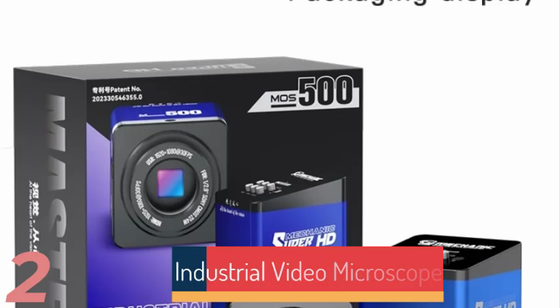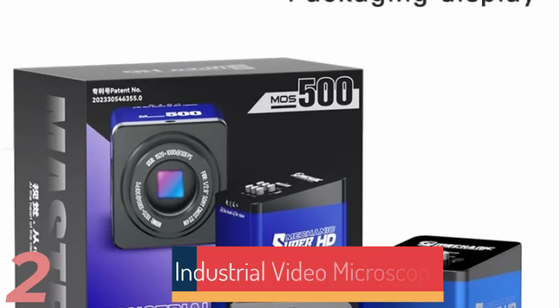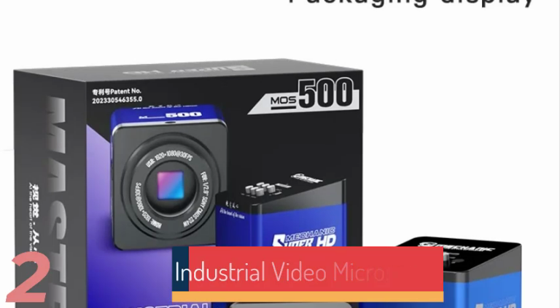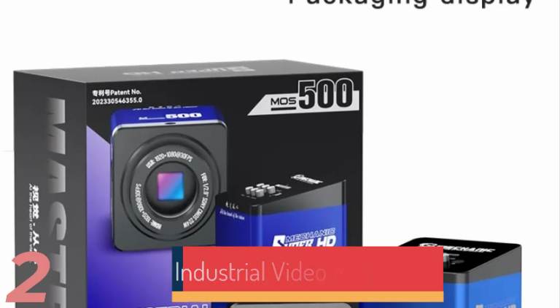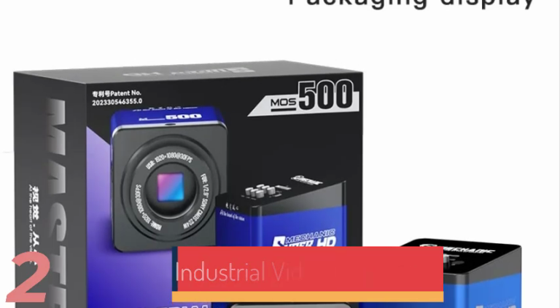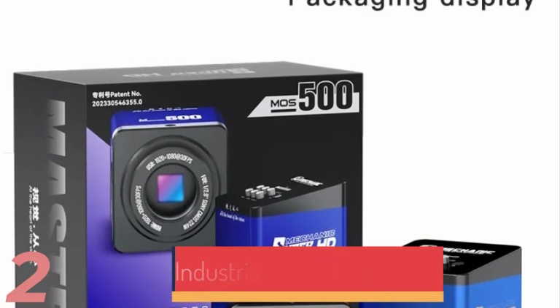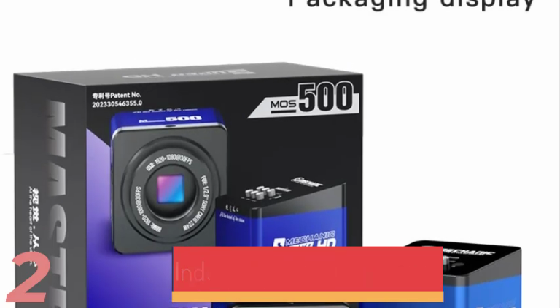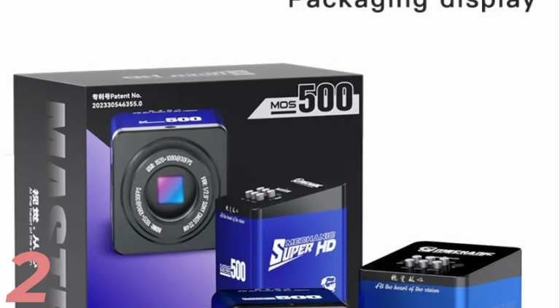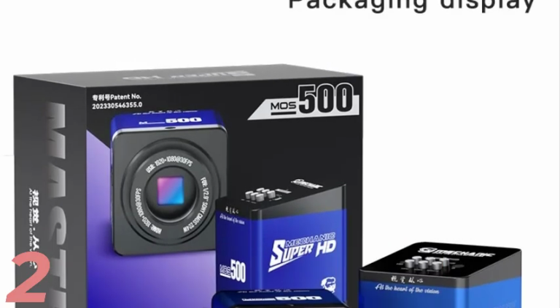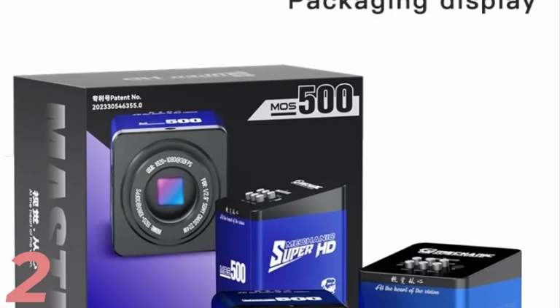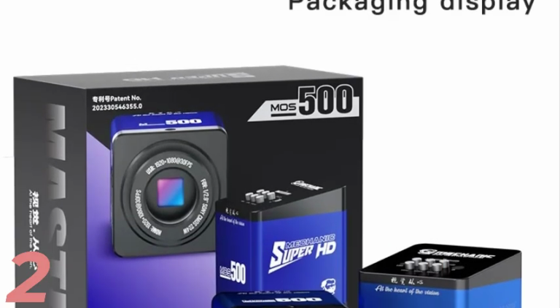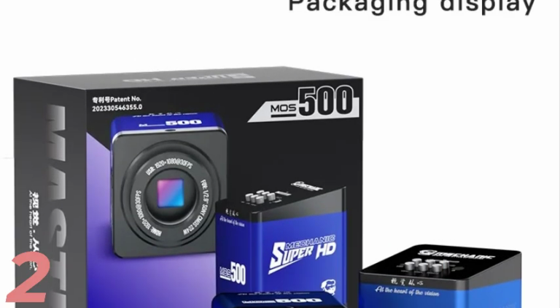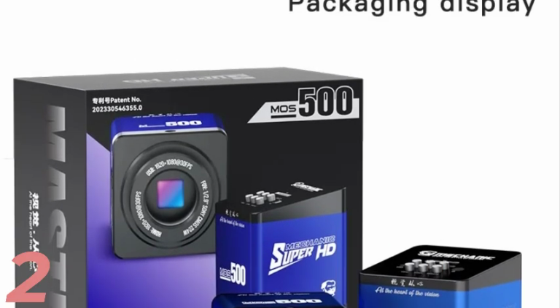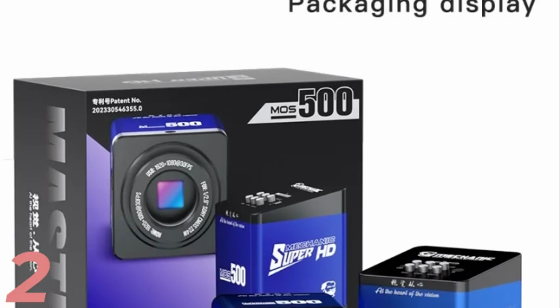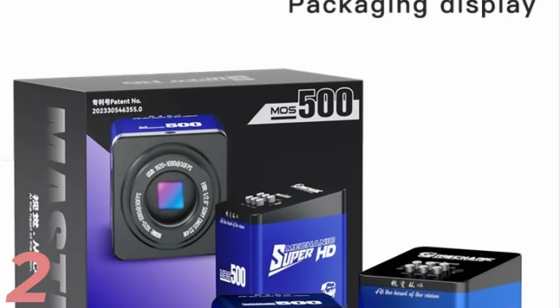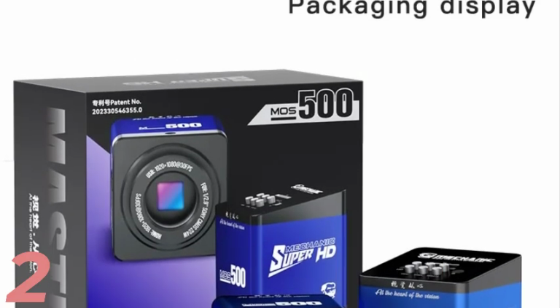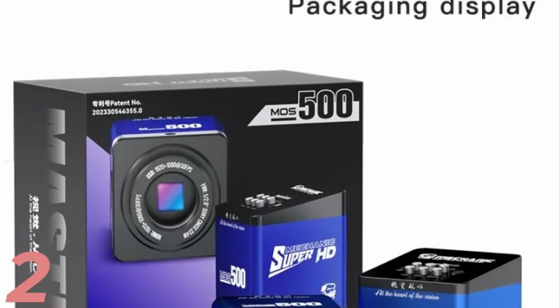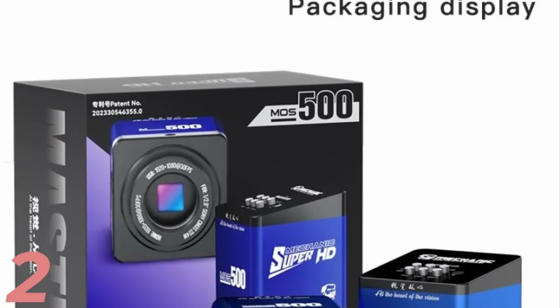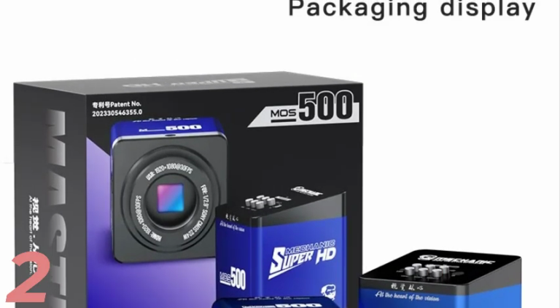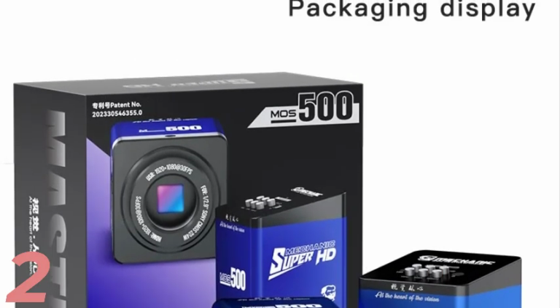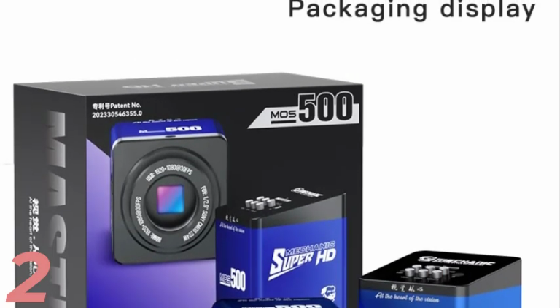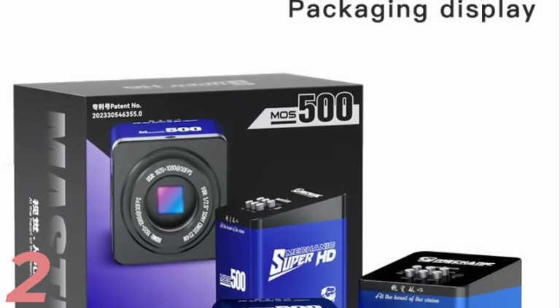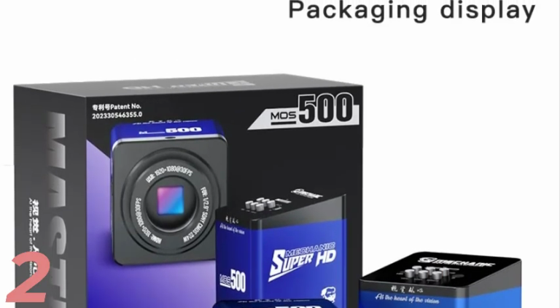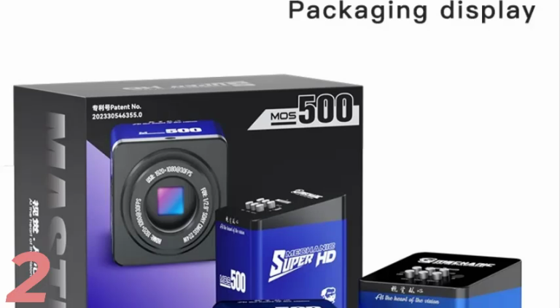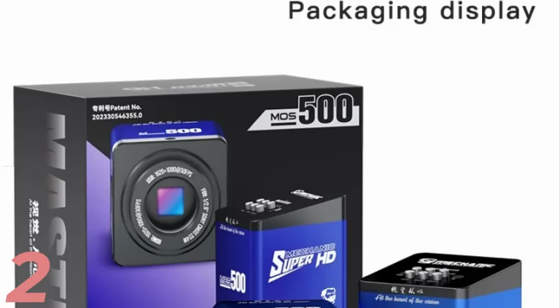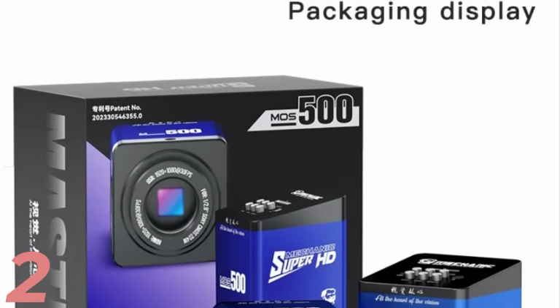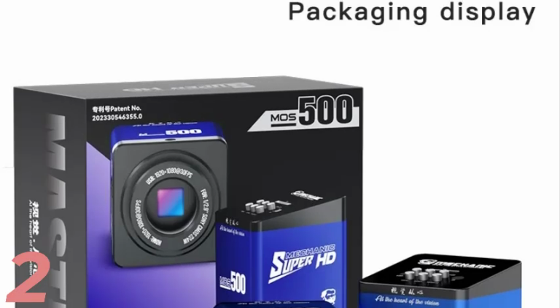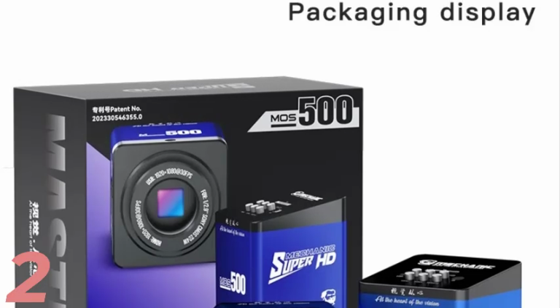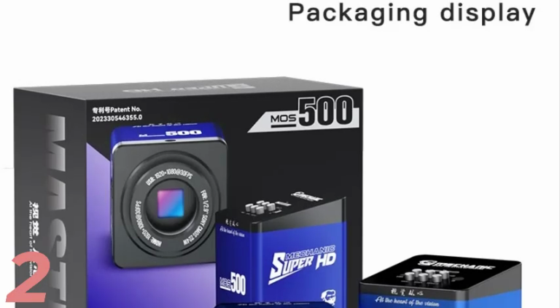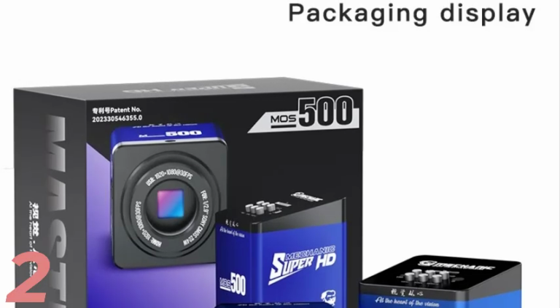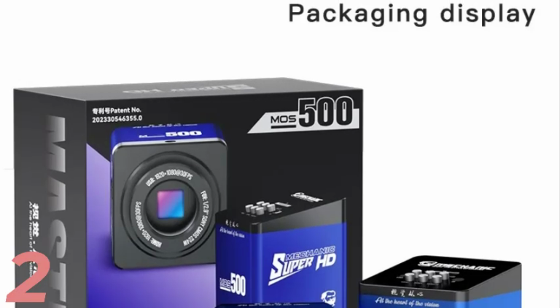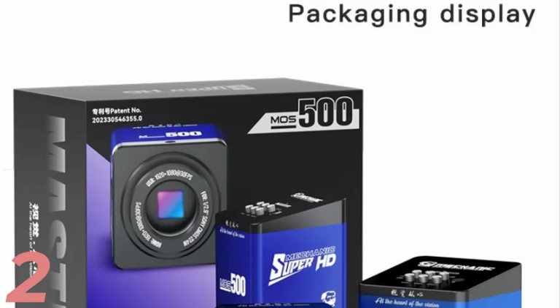It comes in multiple models, including MOS 4K, MOS 510, and MOS 500.